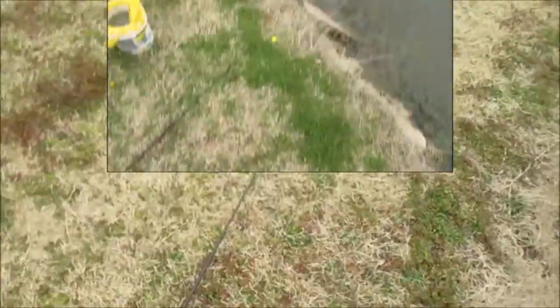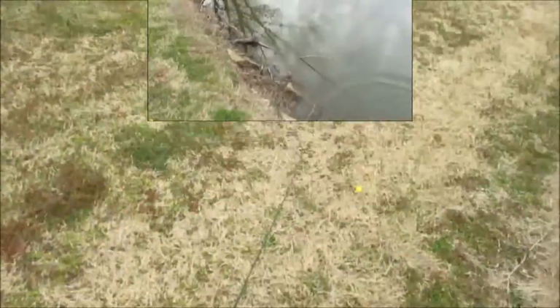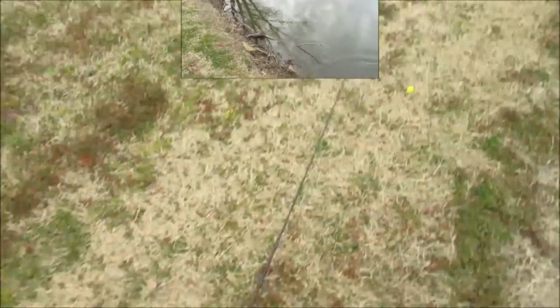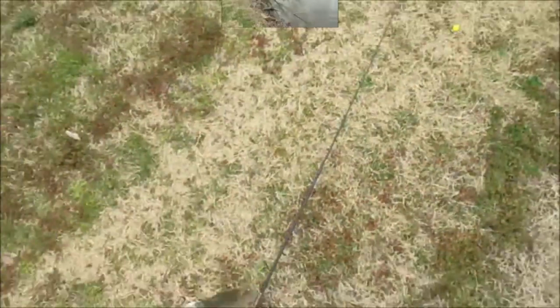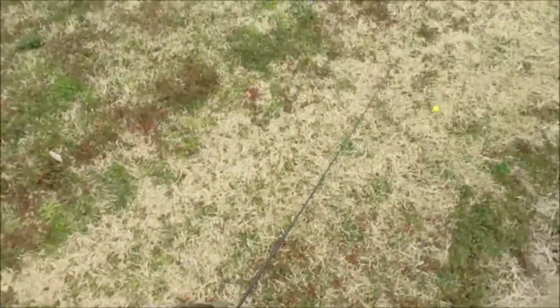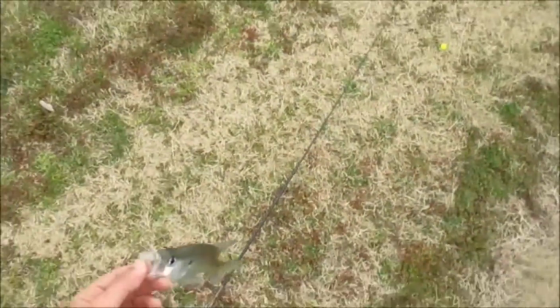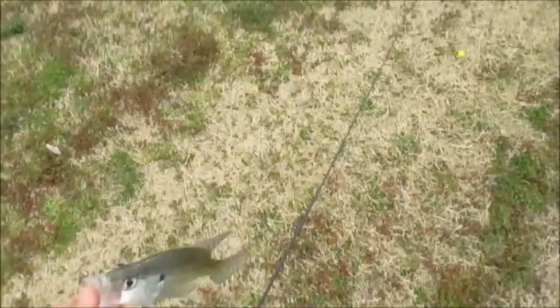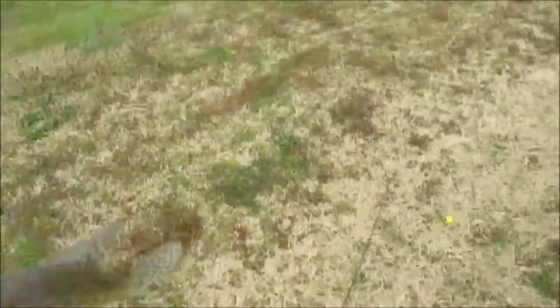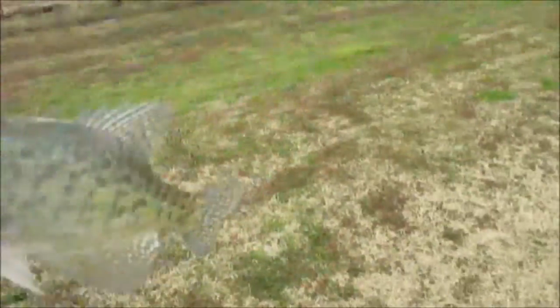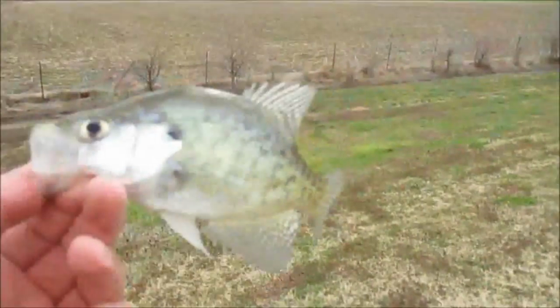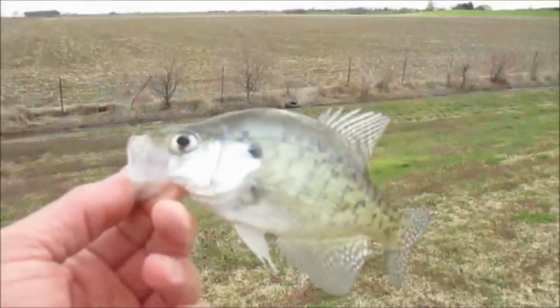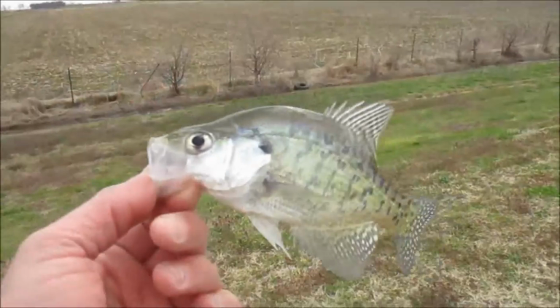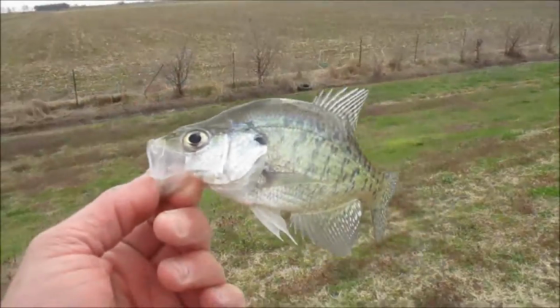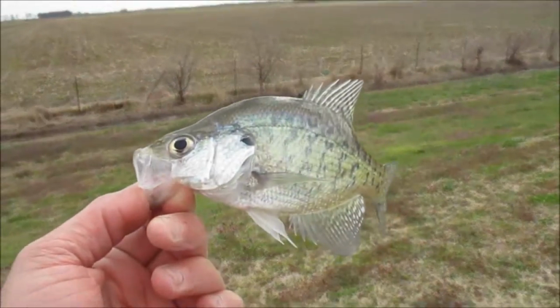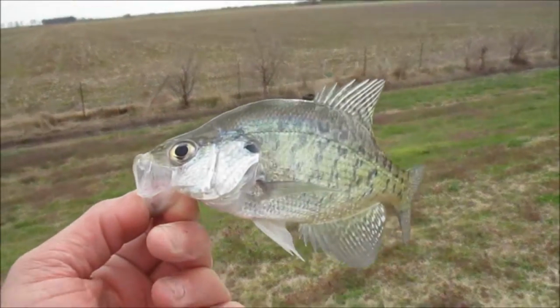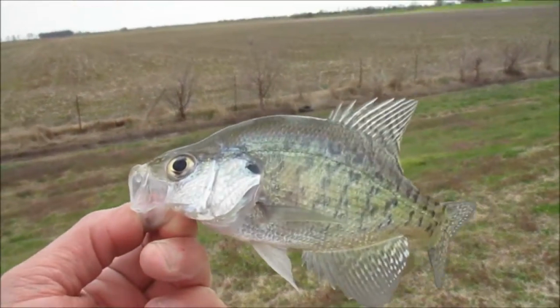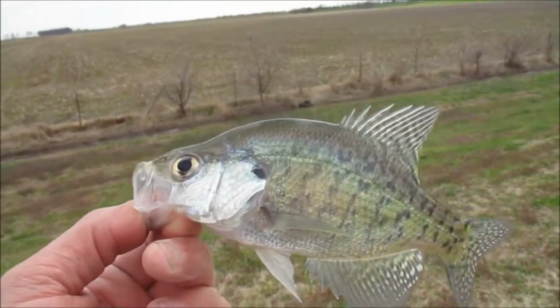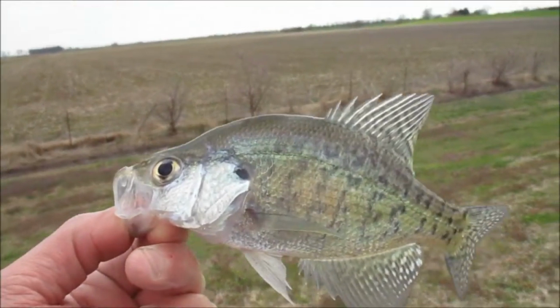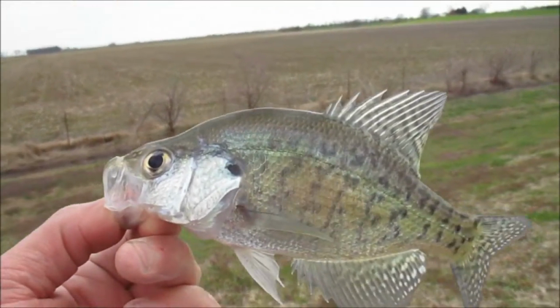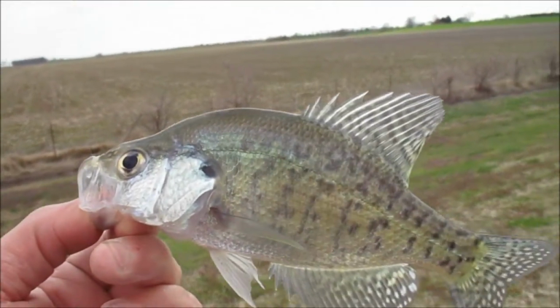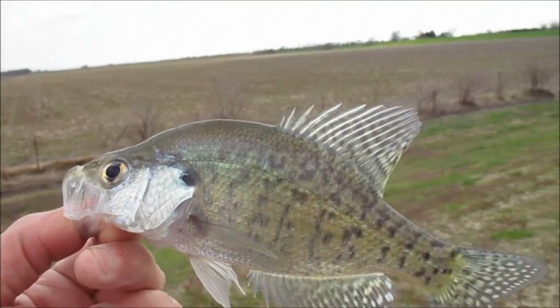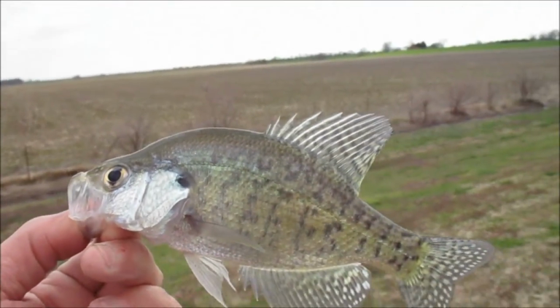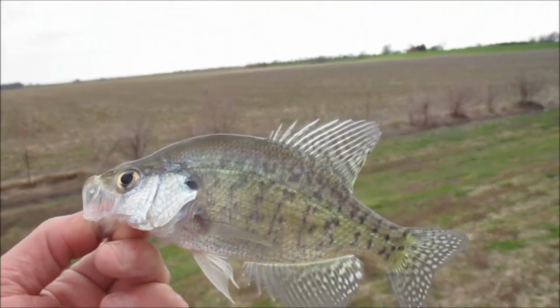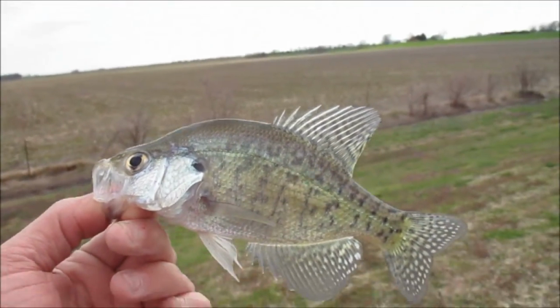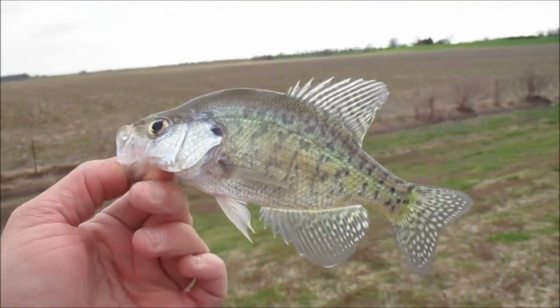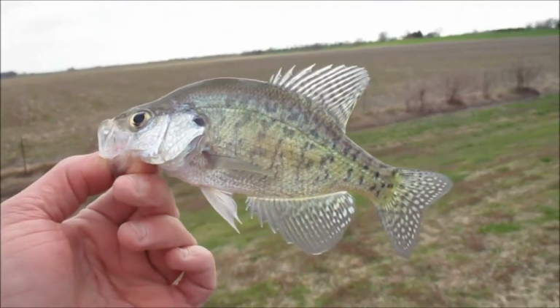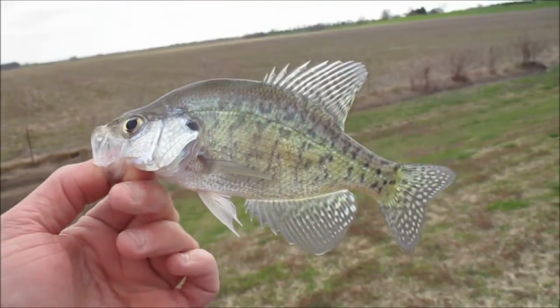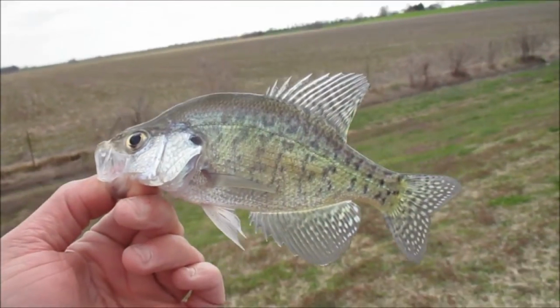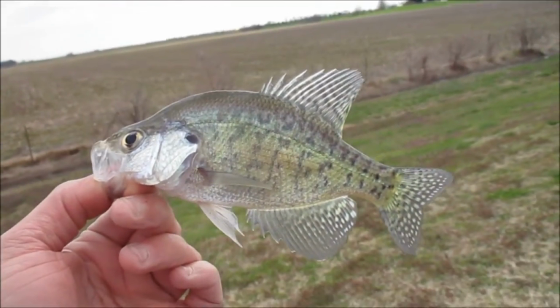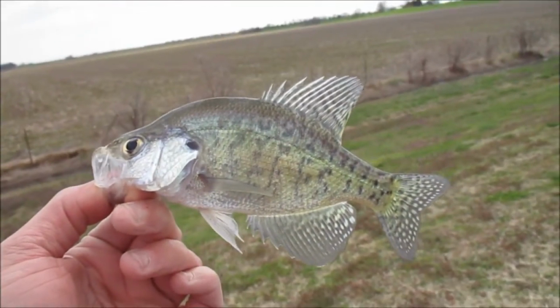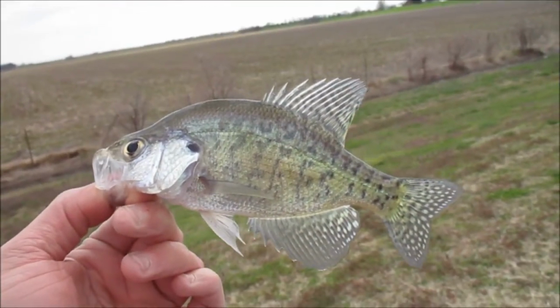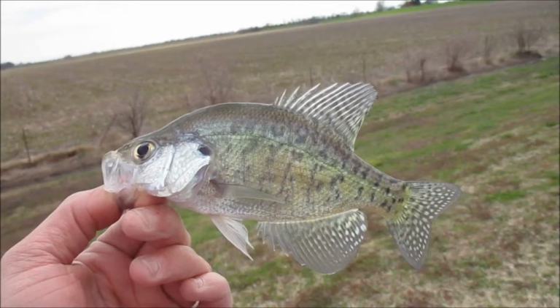Alright guys, crappie number two. He's a little guy — about seven to eight inches.